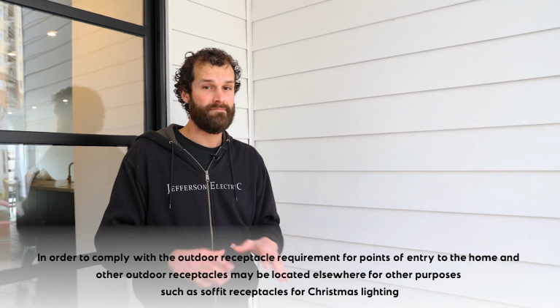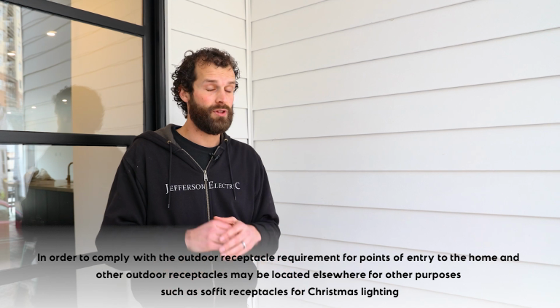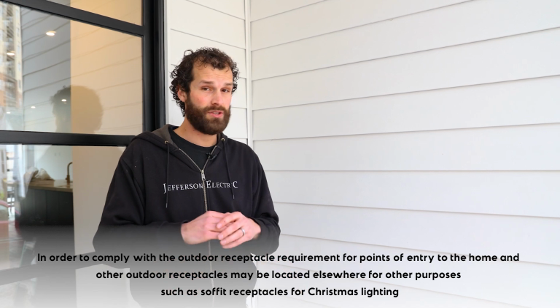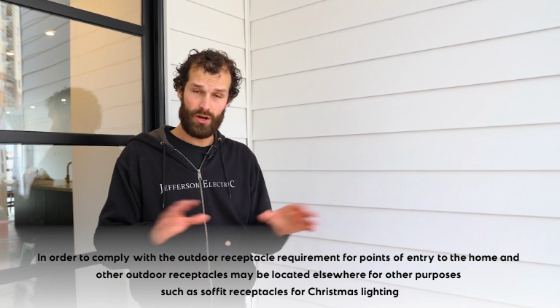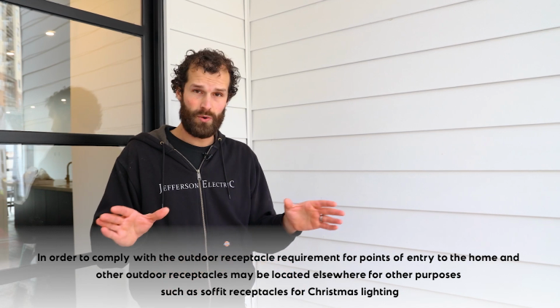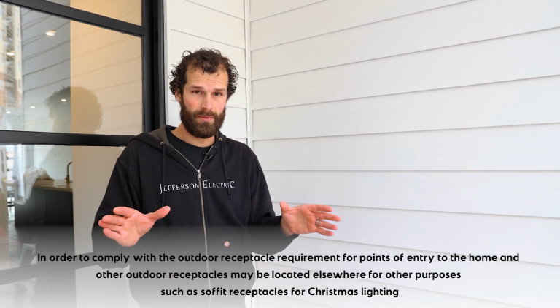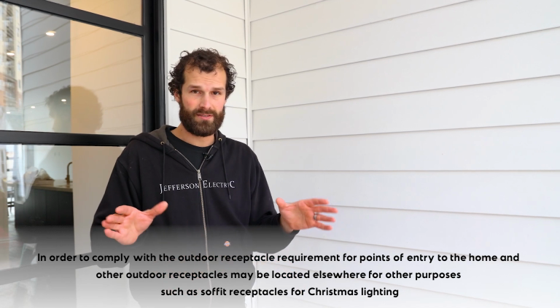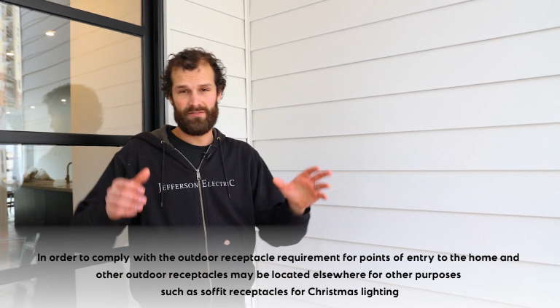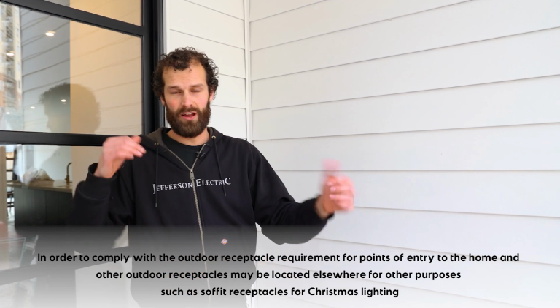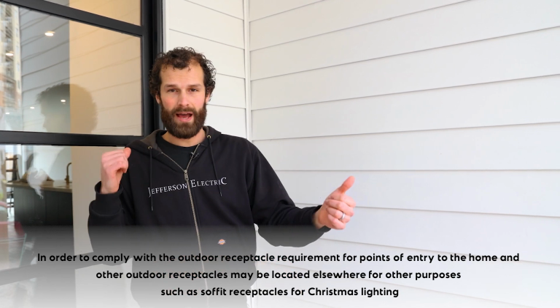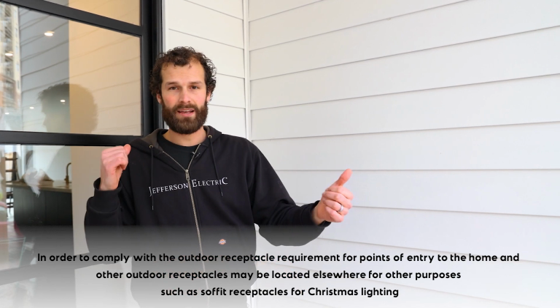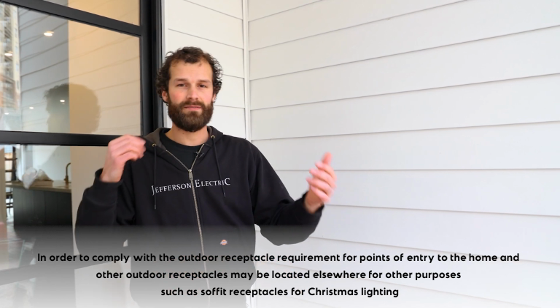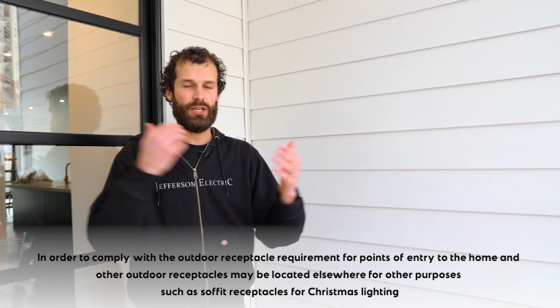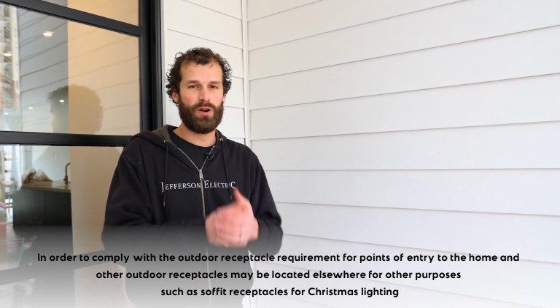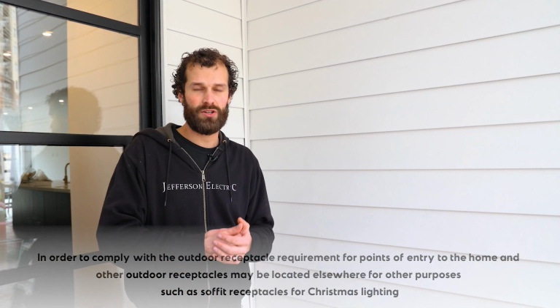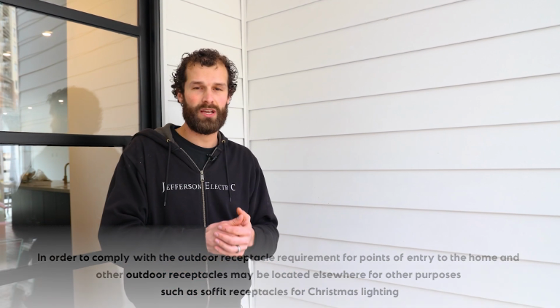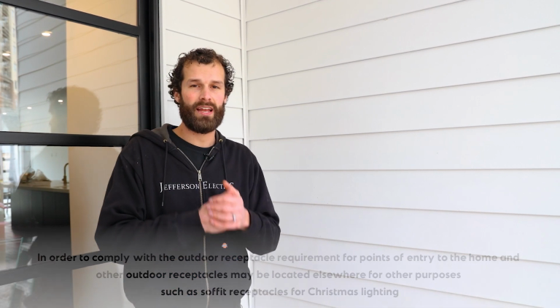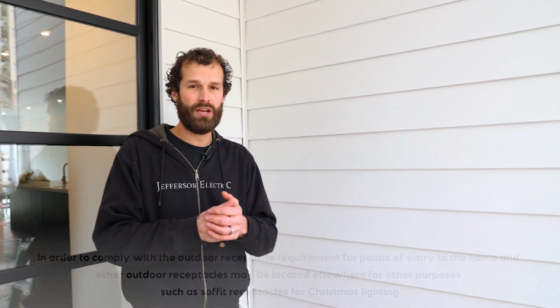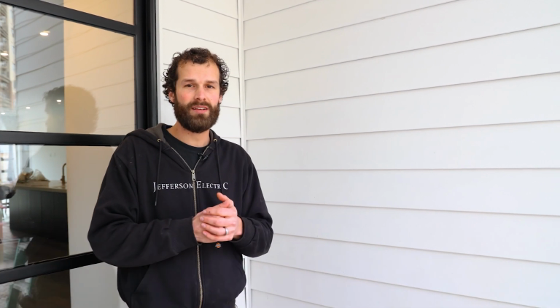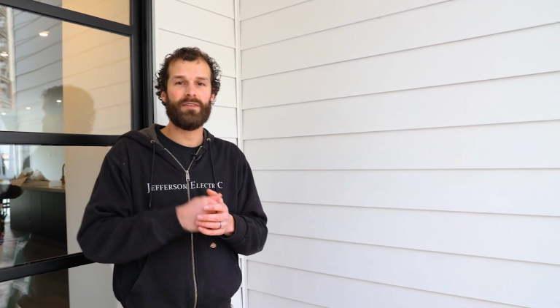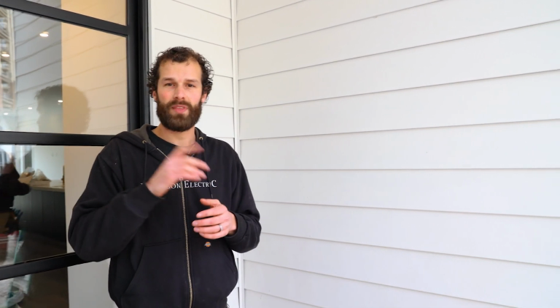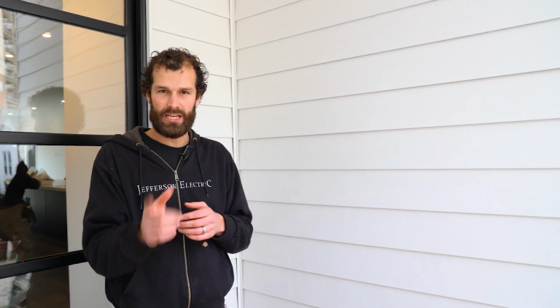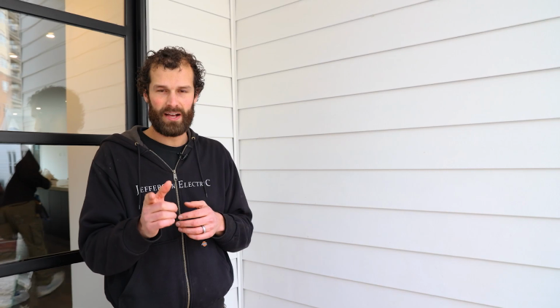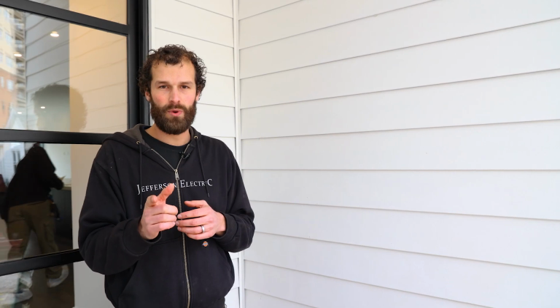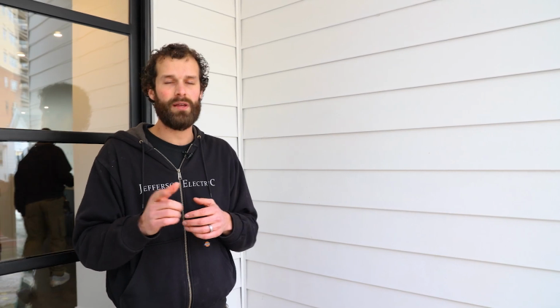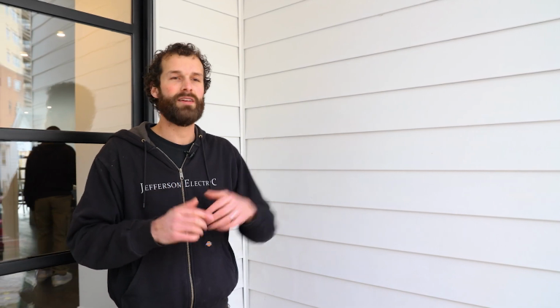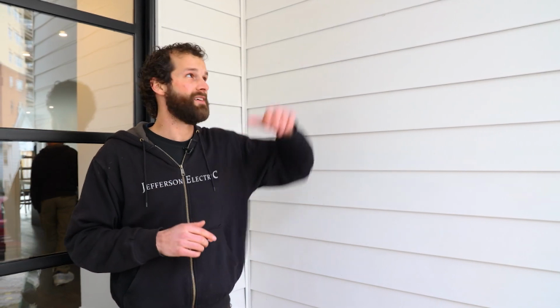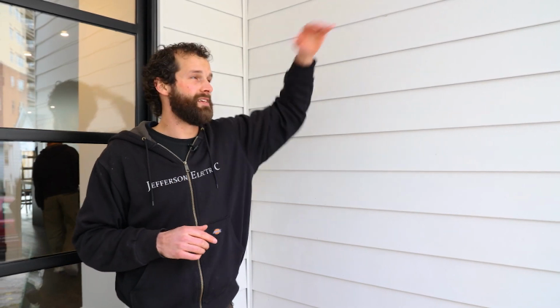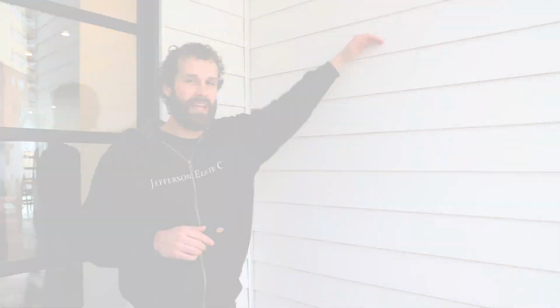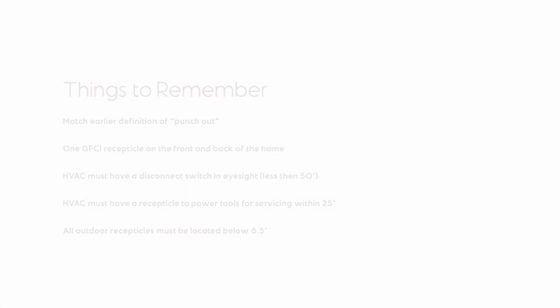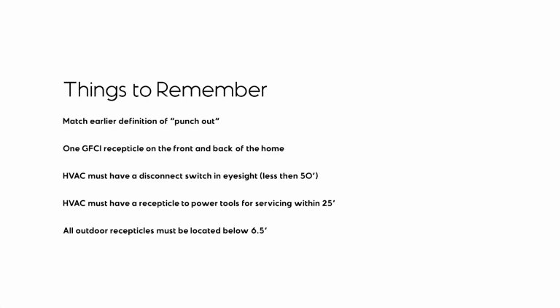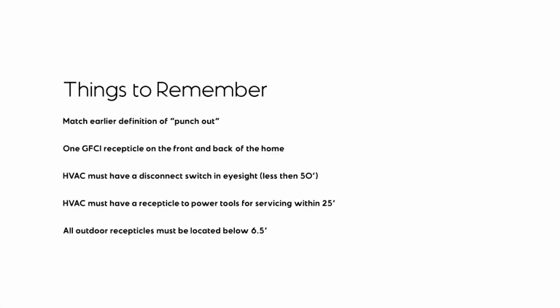Those are the code requirements: front and back, each point of entry and egress, HVAC equipment, six and a half foot max.